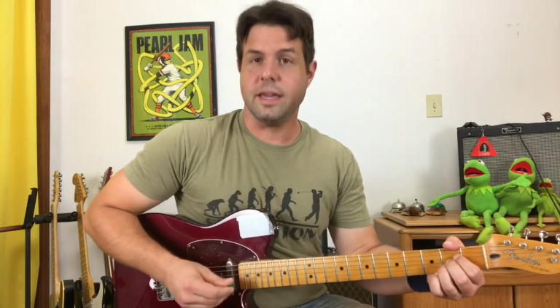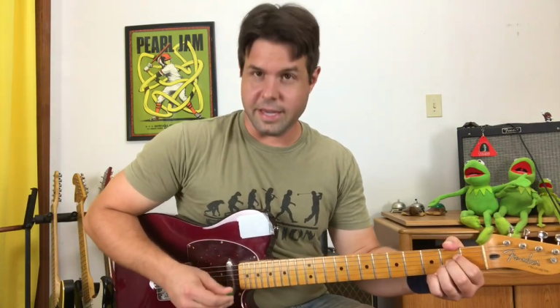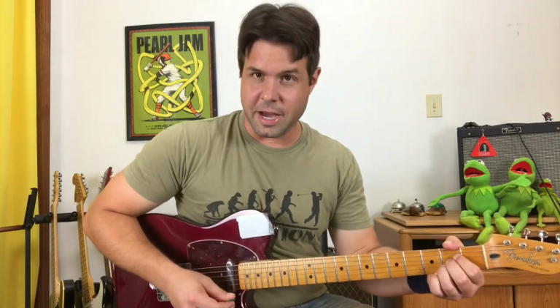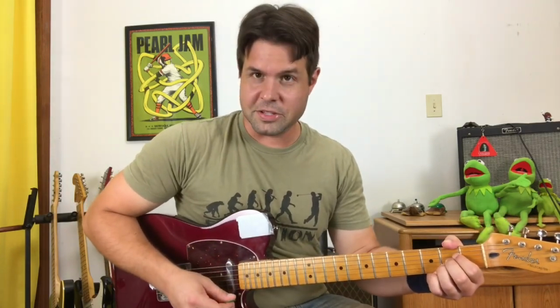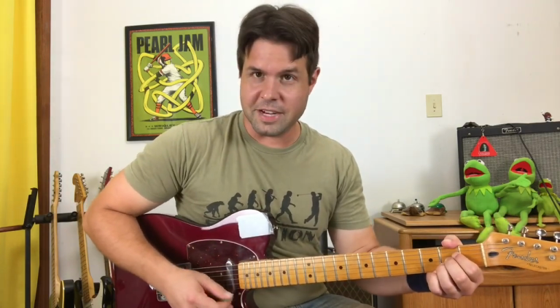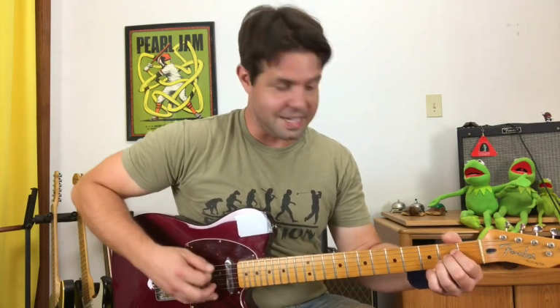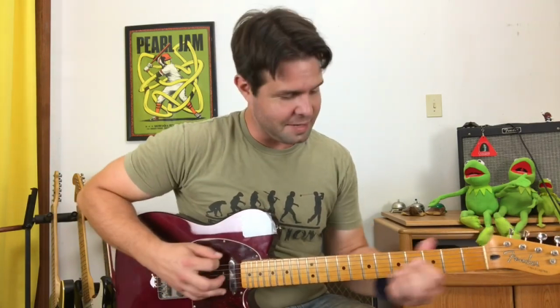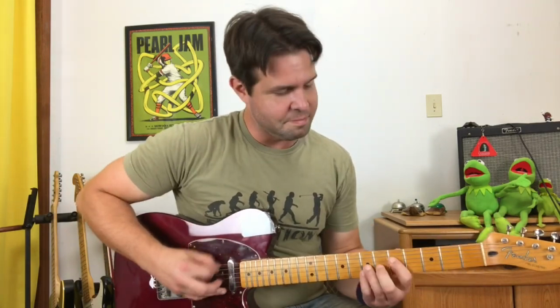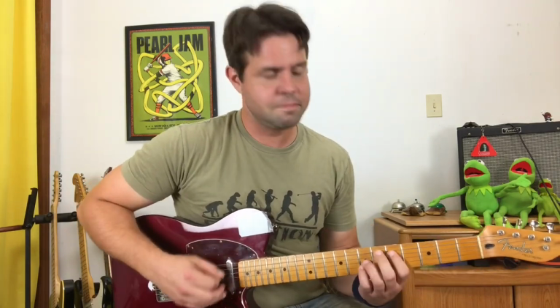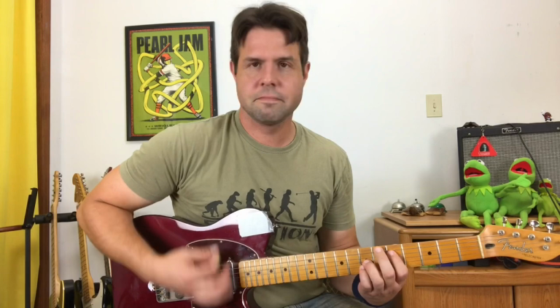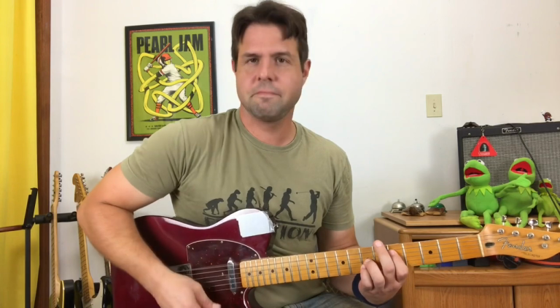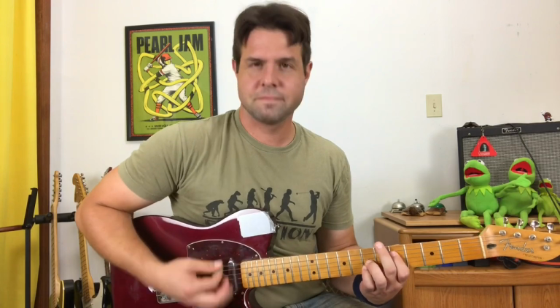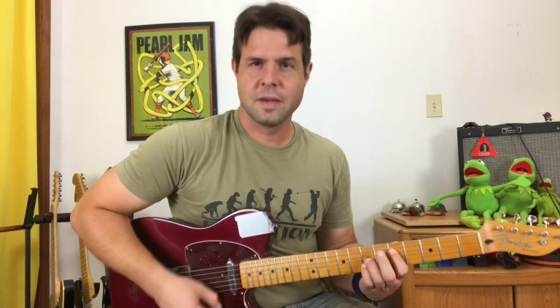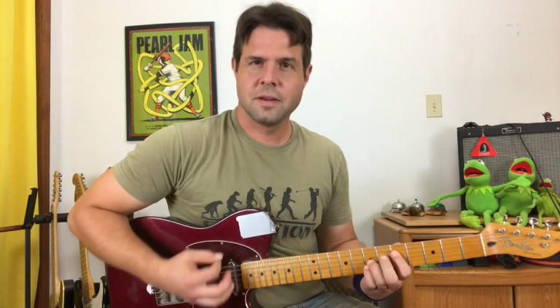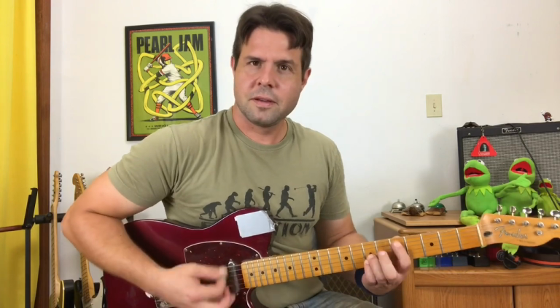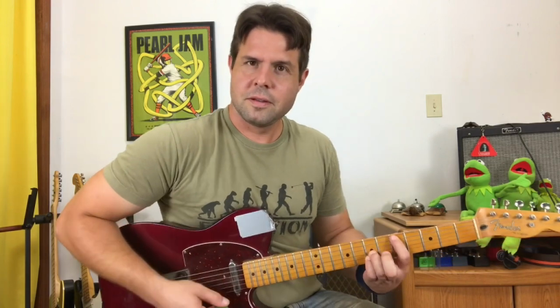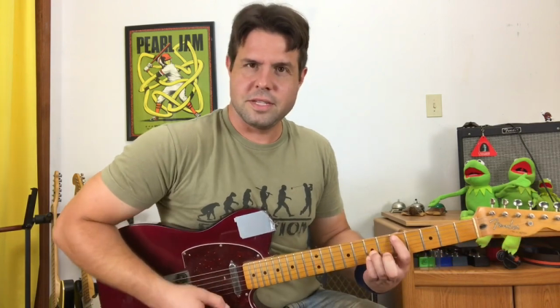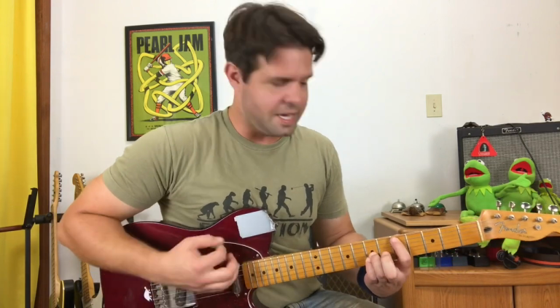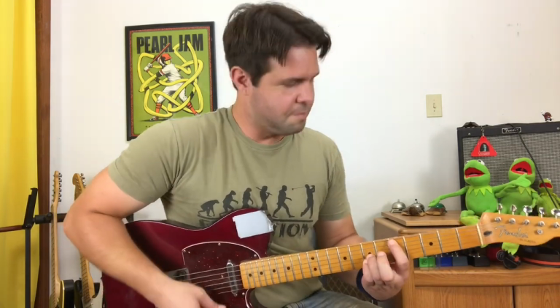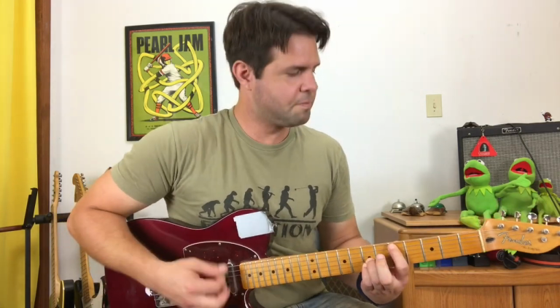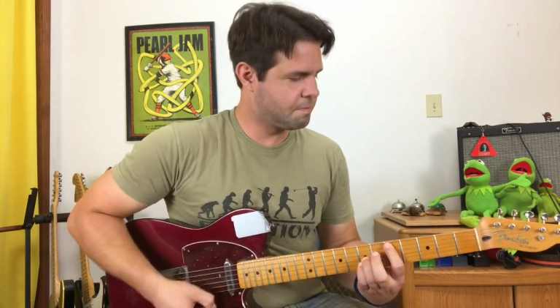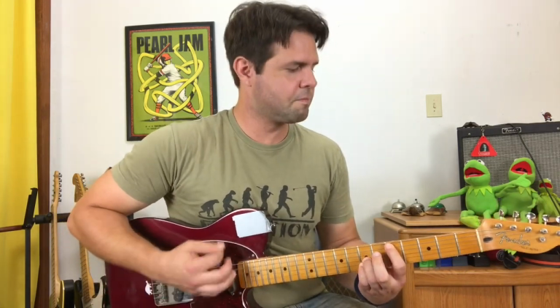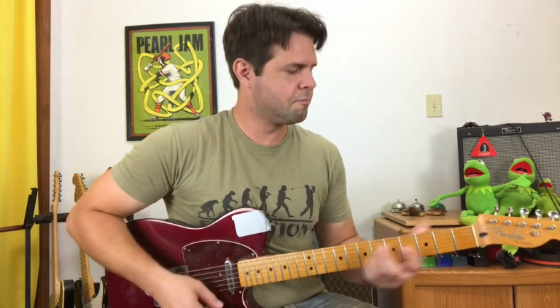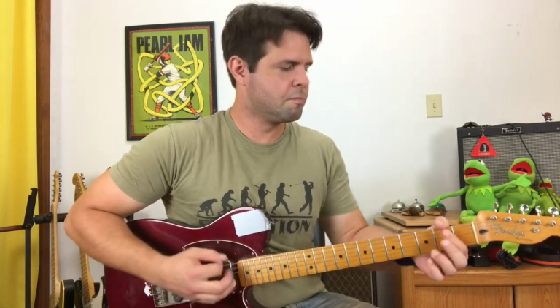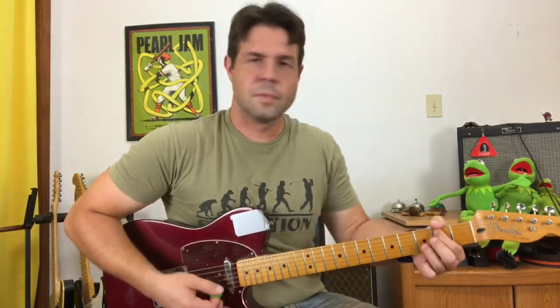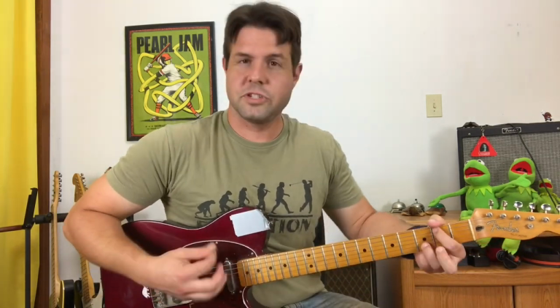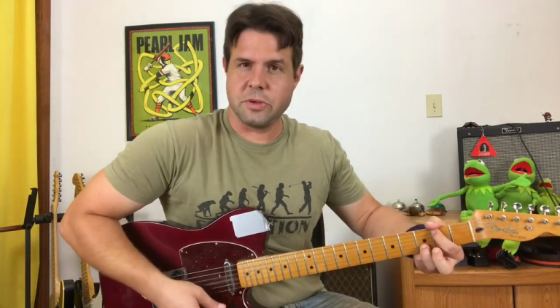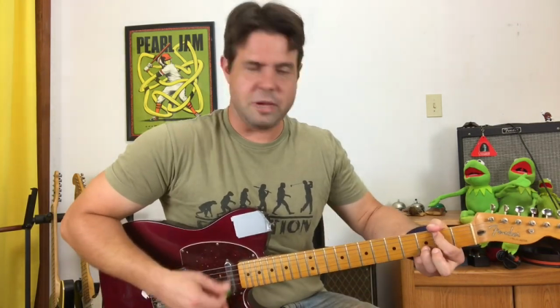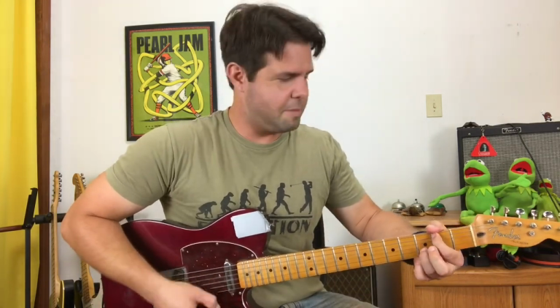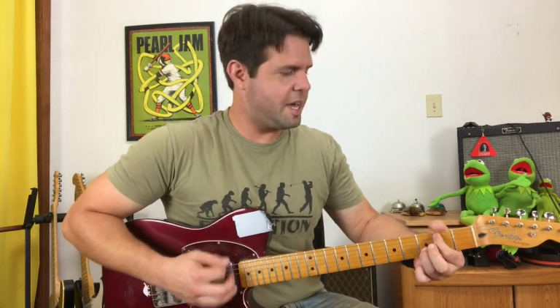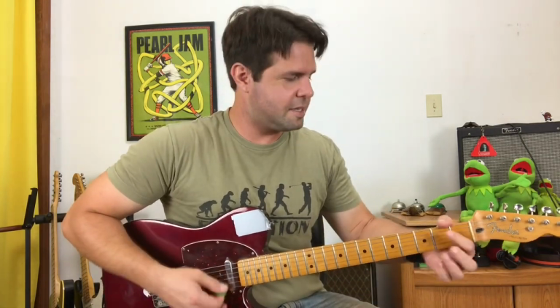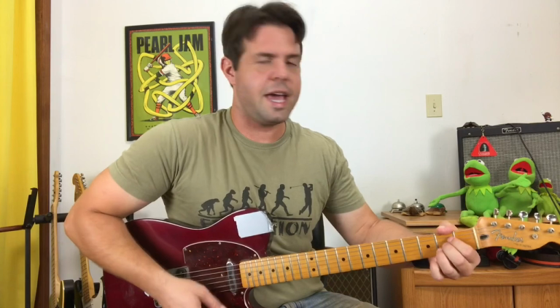E minor 7 add 9, A string, D, G with a B in the bass, A.